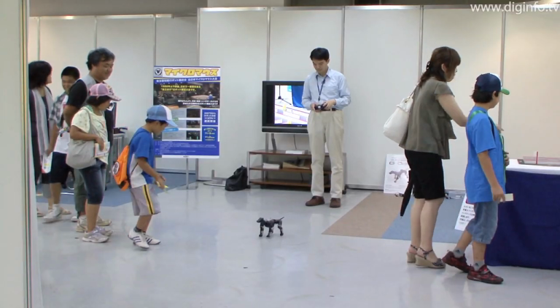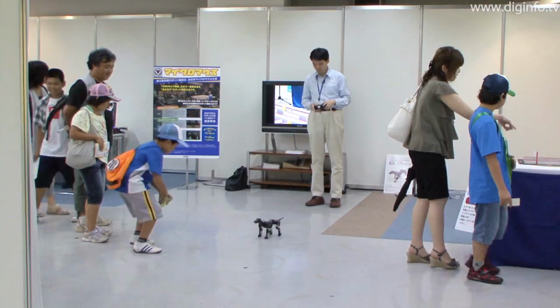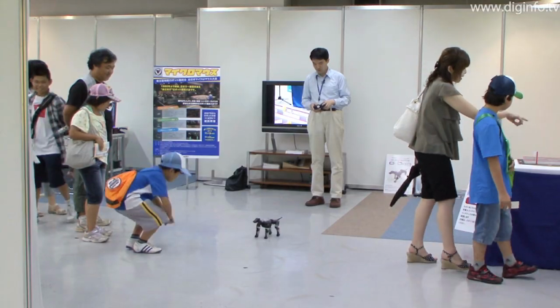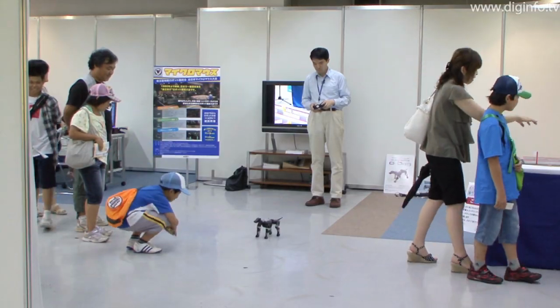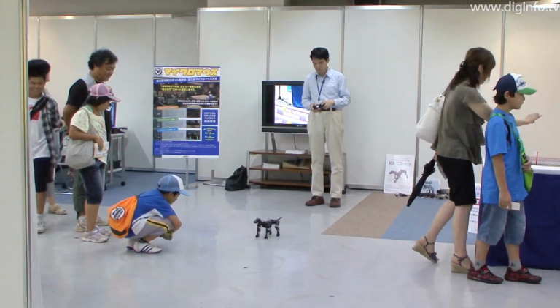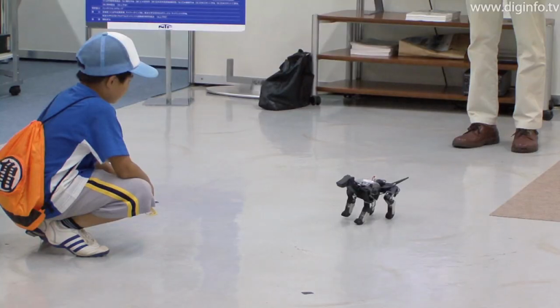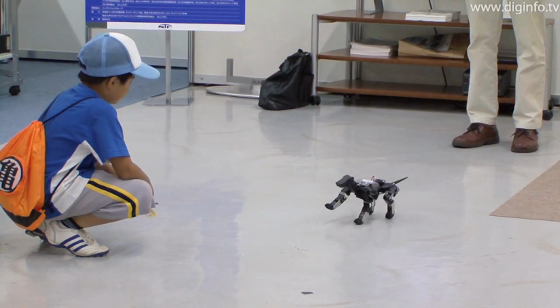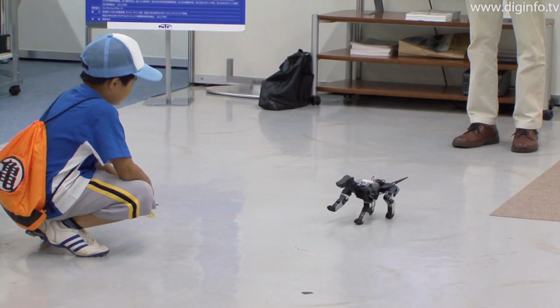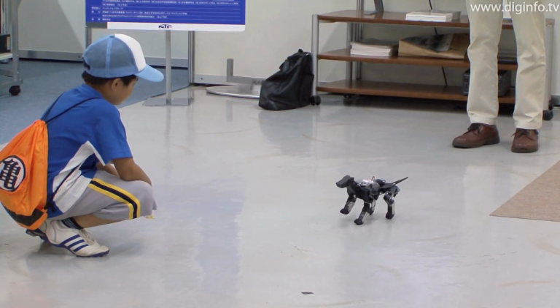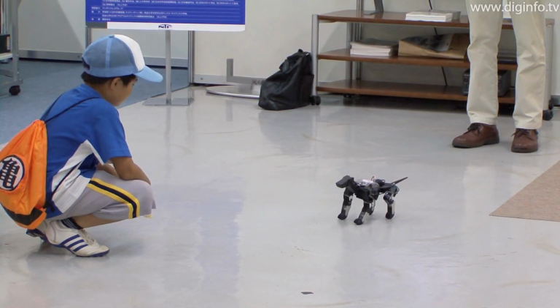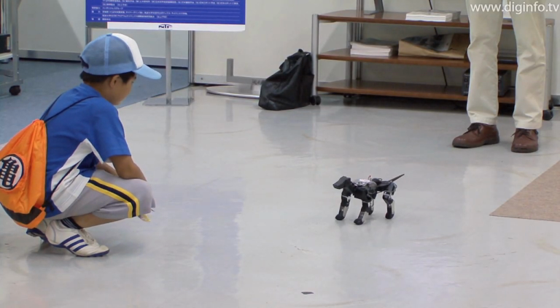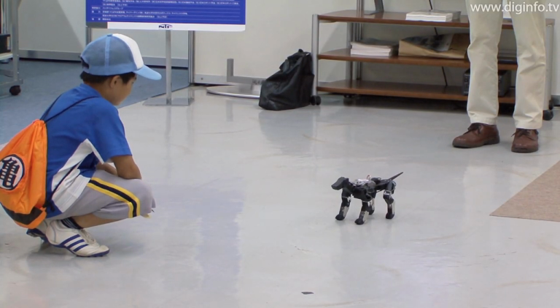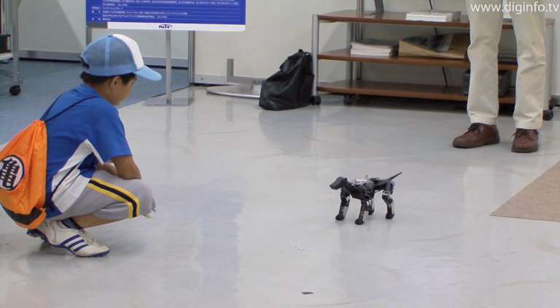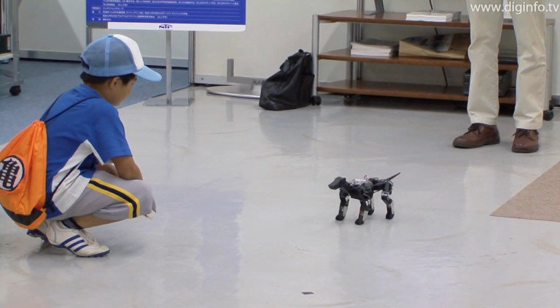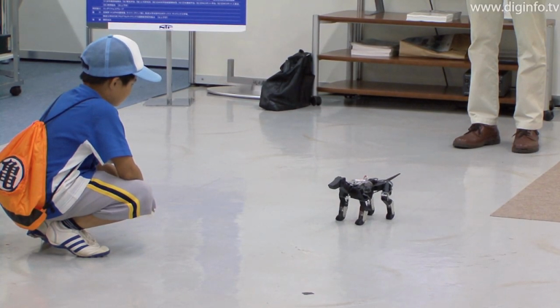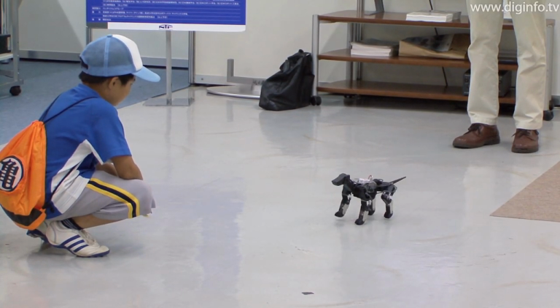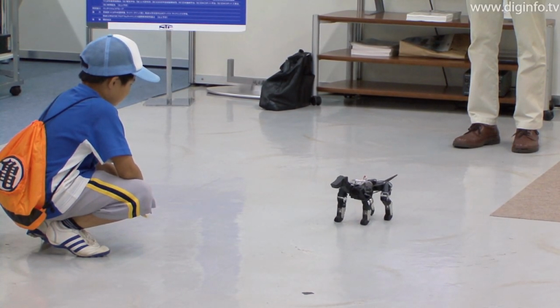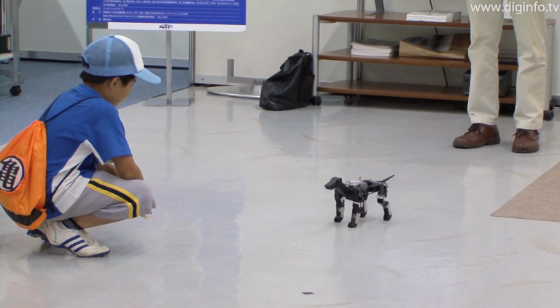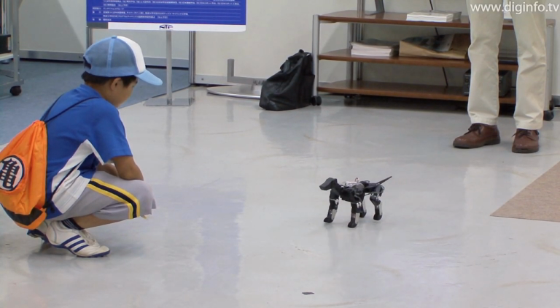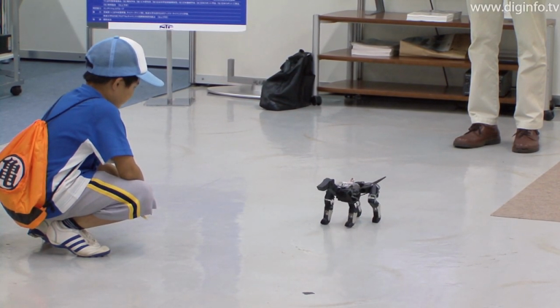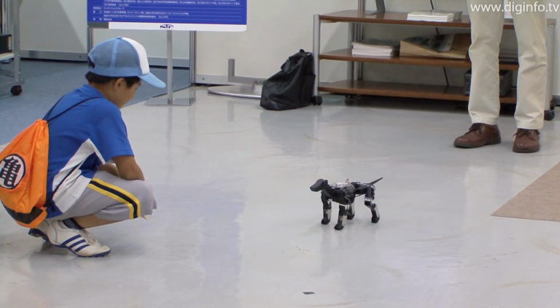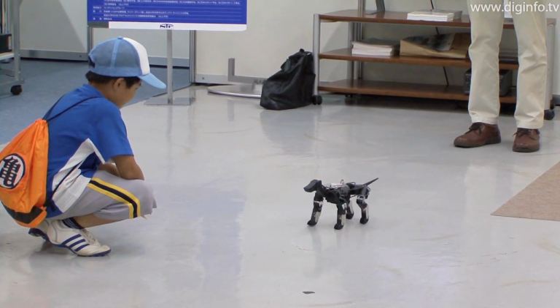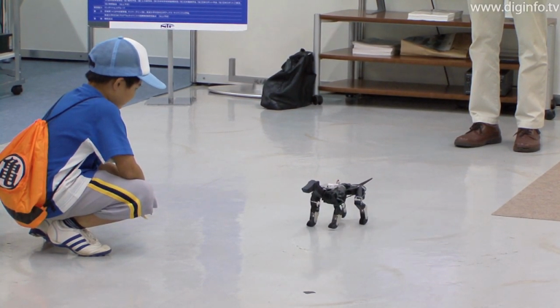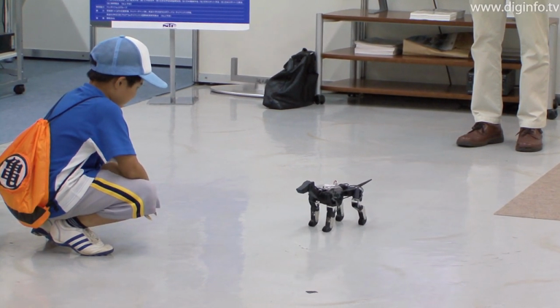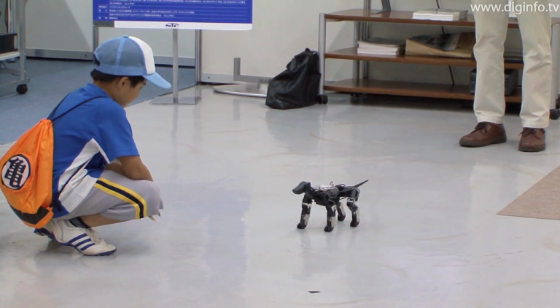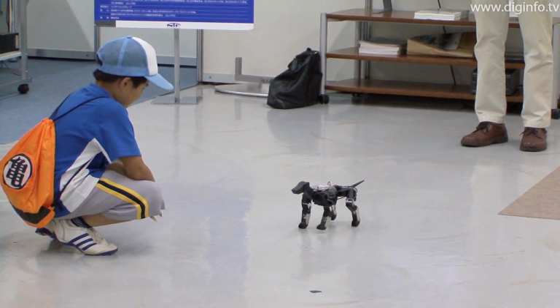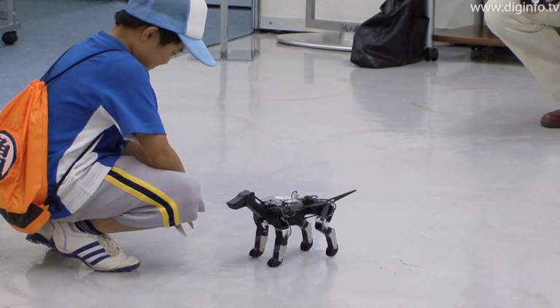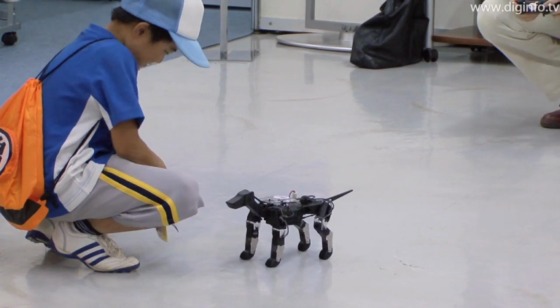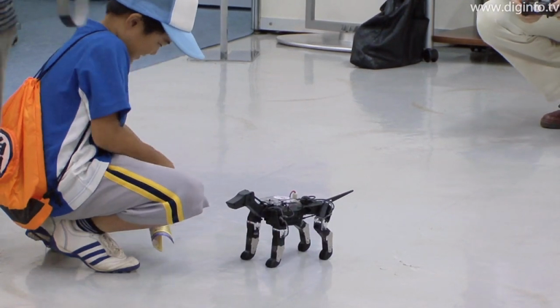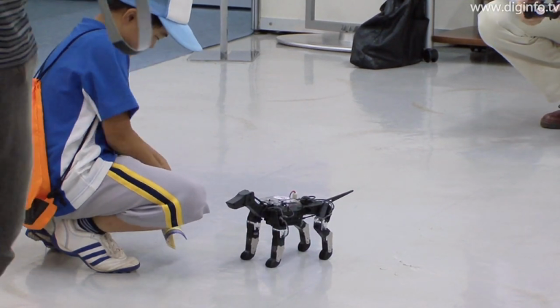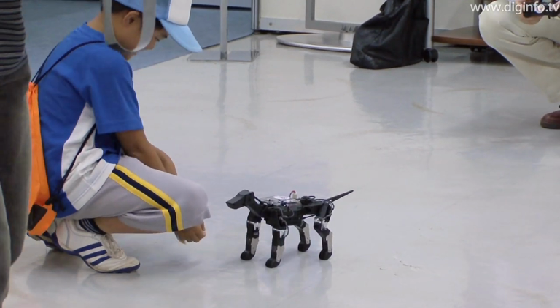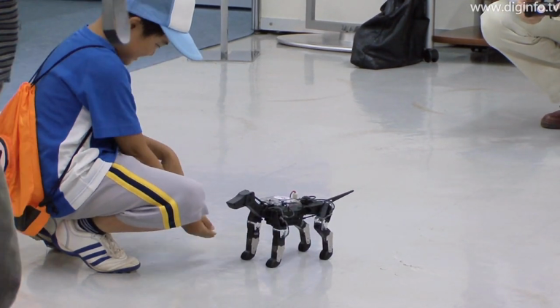G-Dog can be seen at the Bio-Mimicrian Robots exhibition at the Science Museum in Tokyo until August 22.